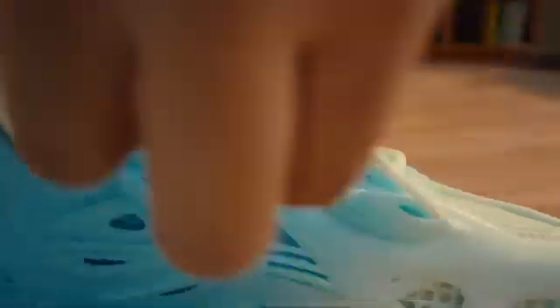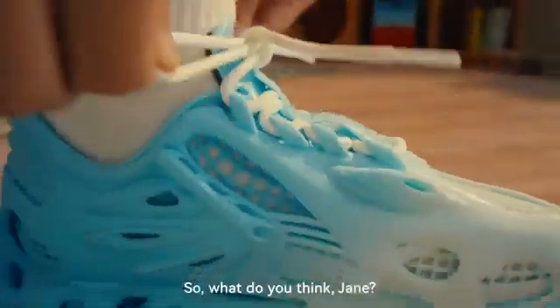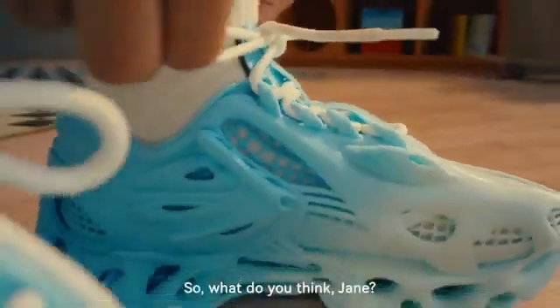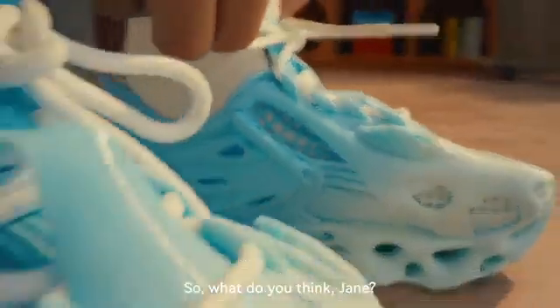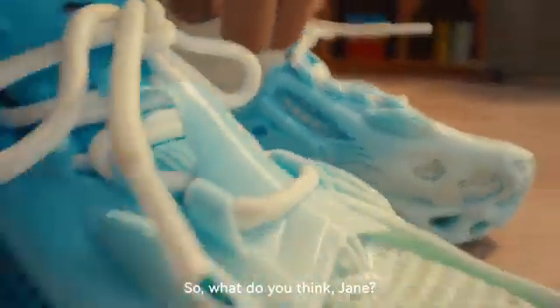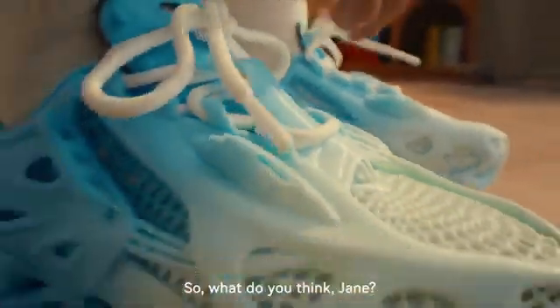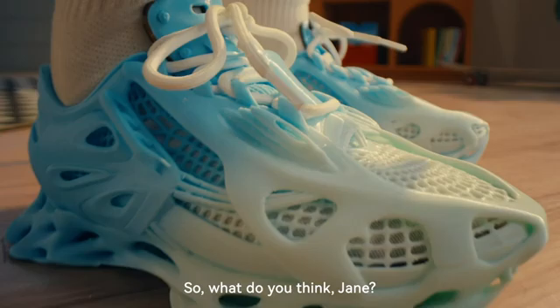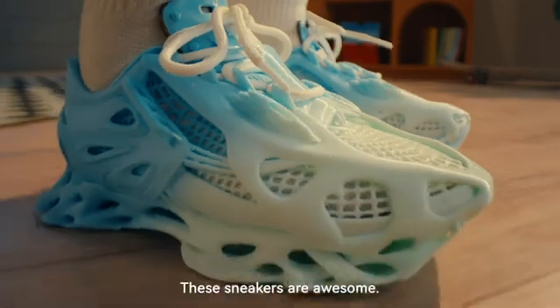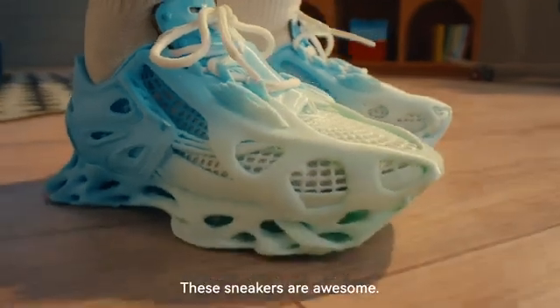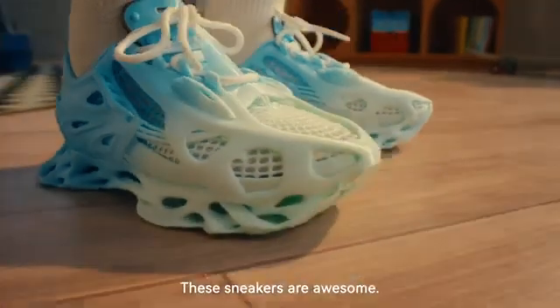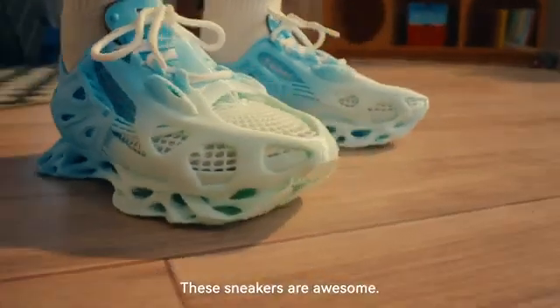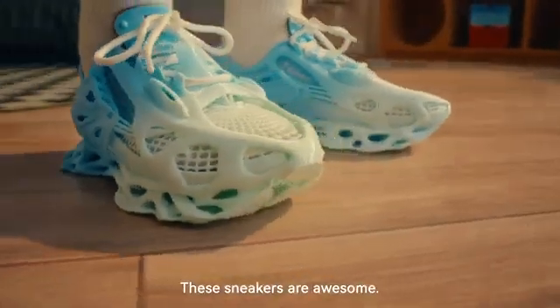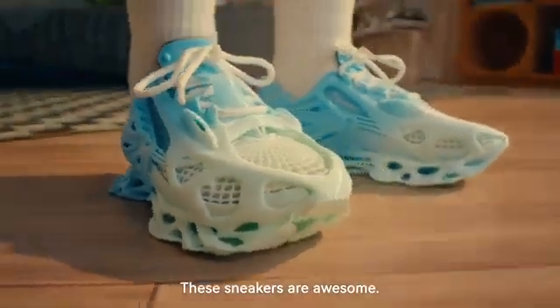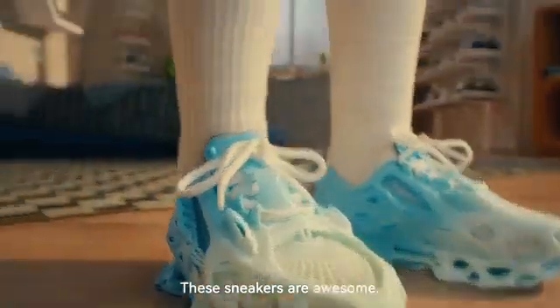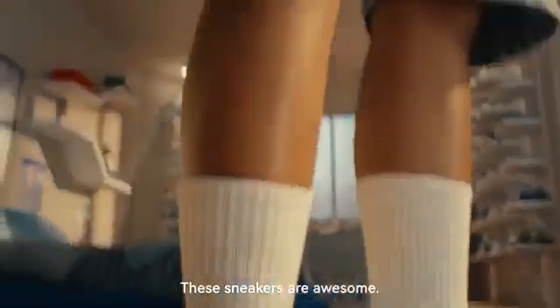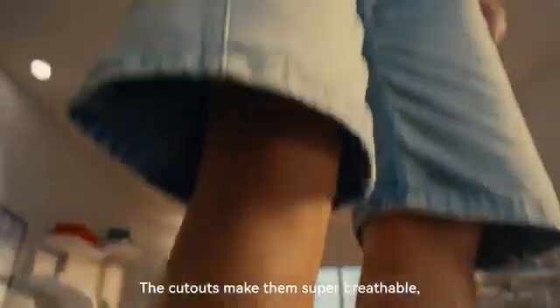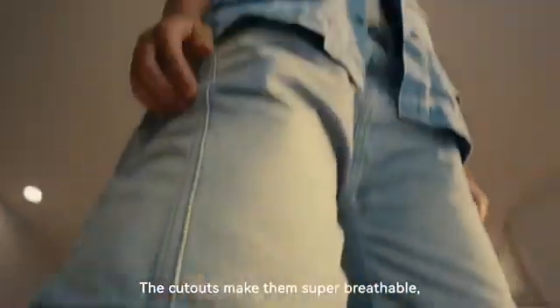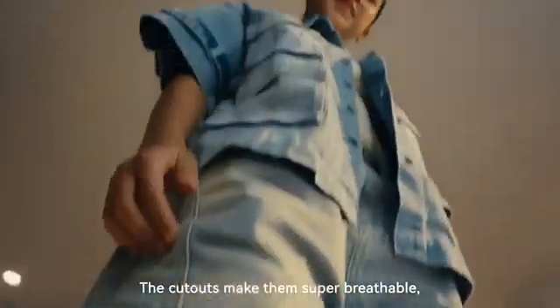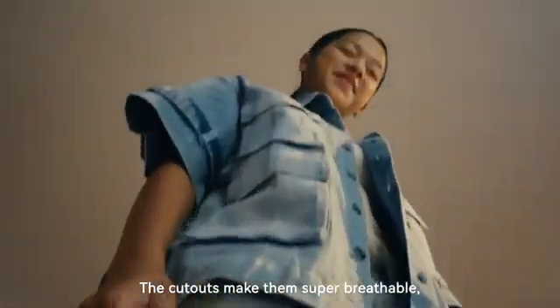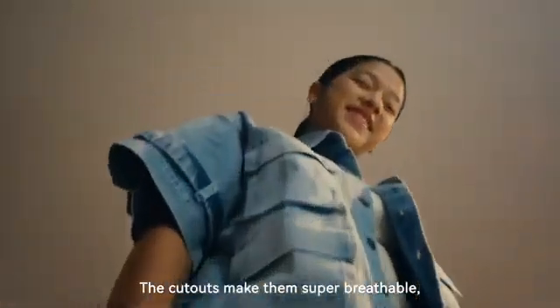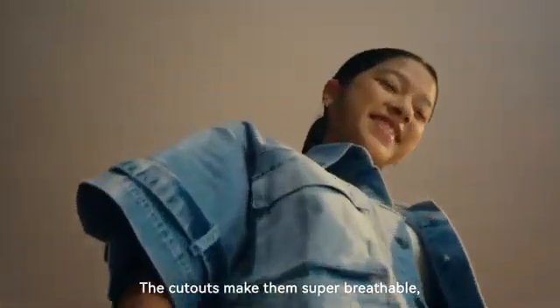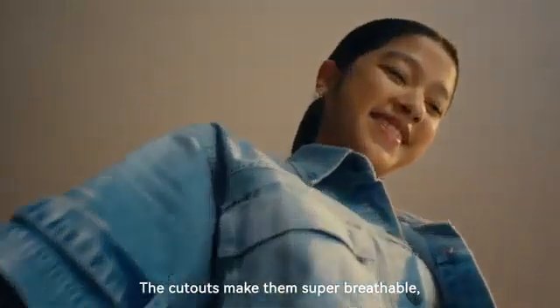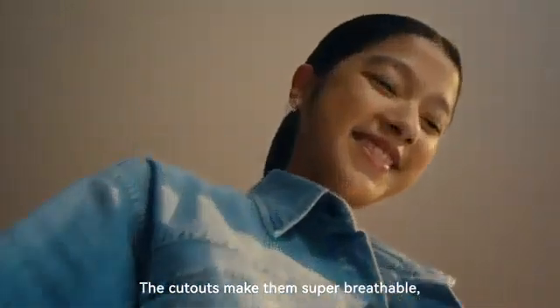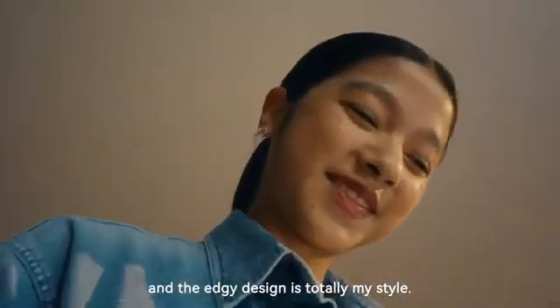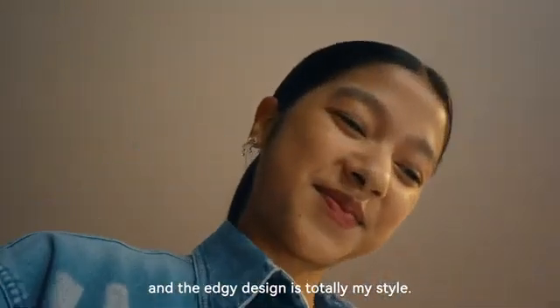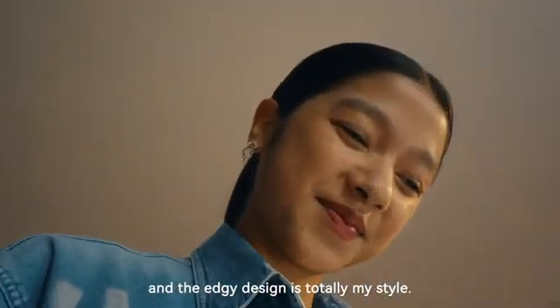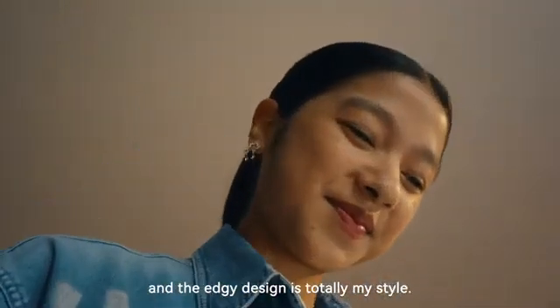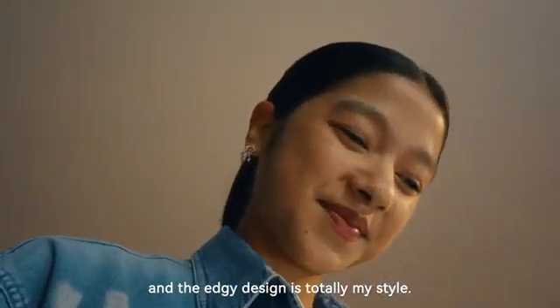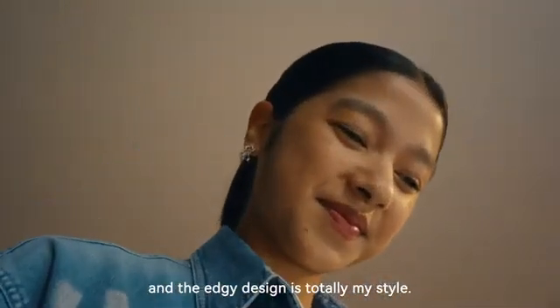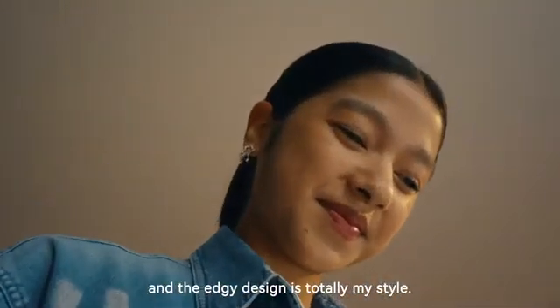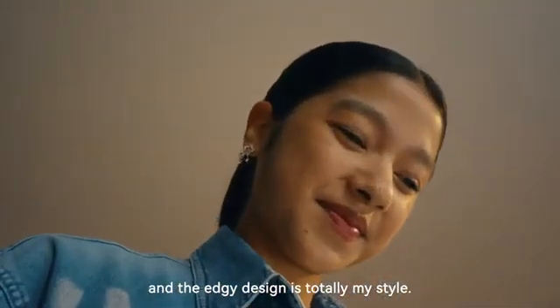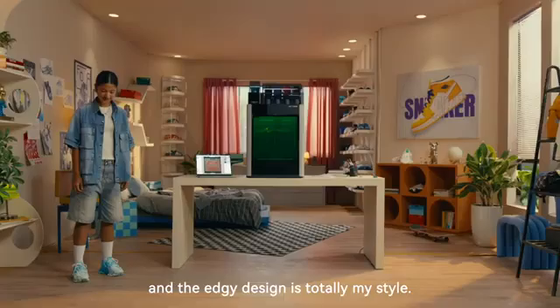So what do you think, Jane? These sneakers are awesome. The cutouts make them super breathable, and the edgy design is totally my style.